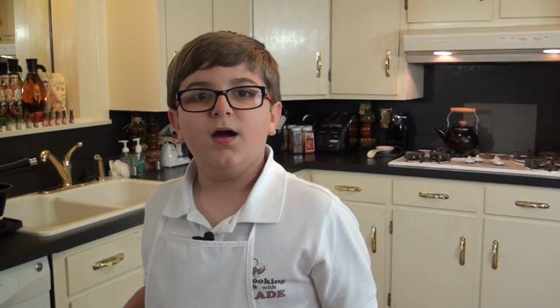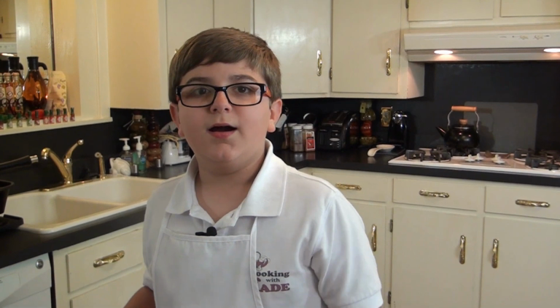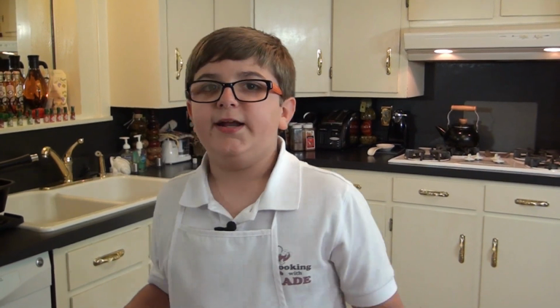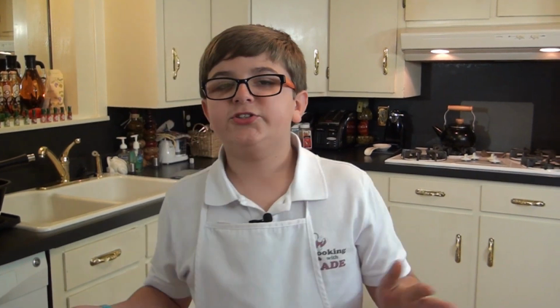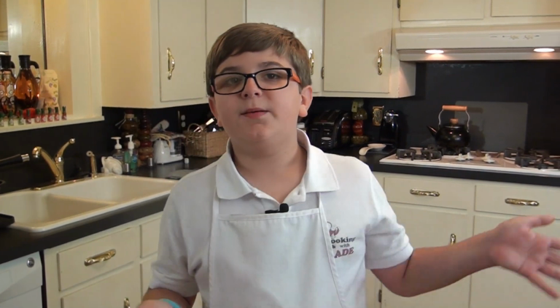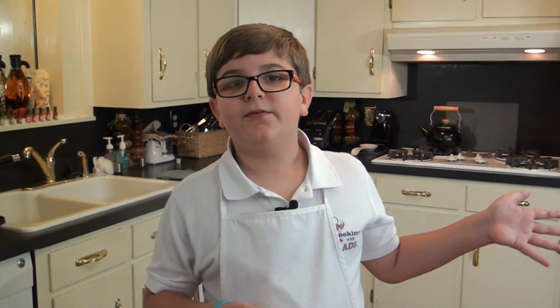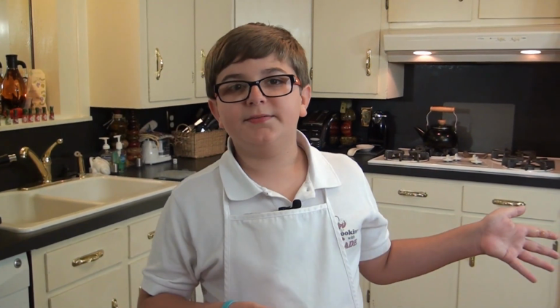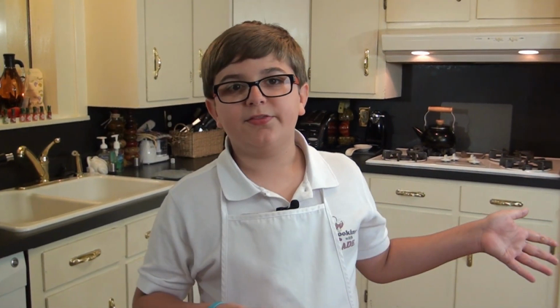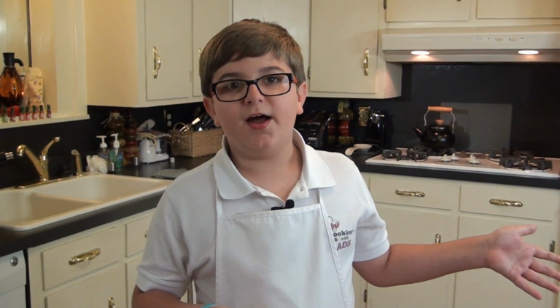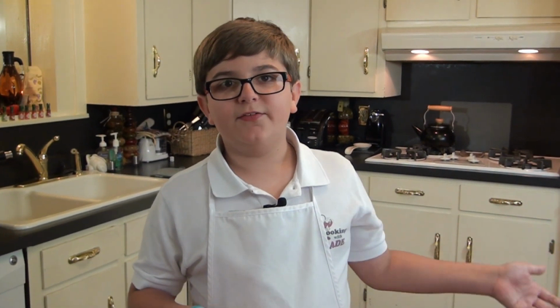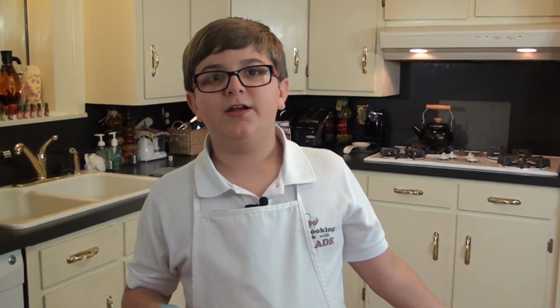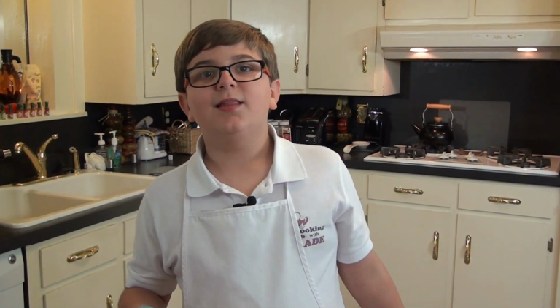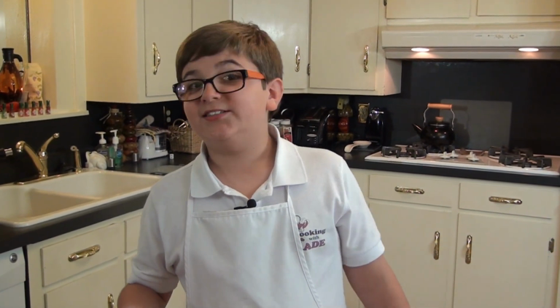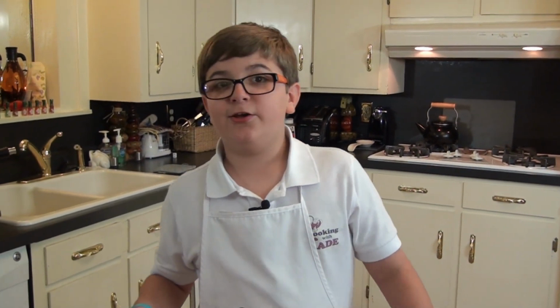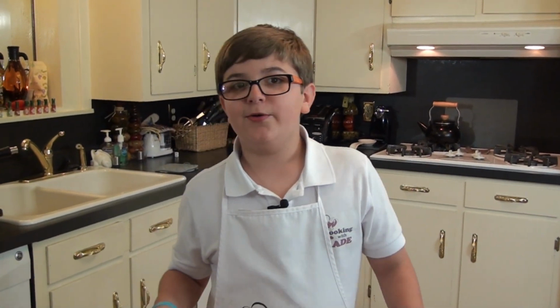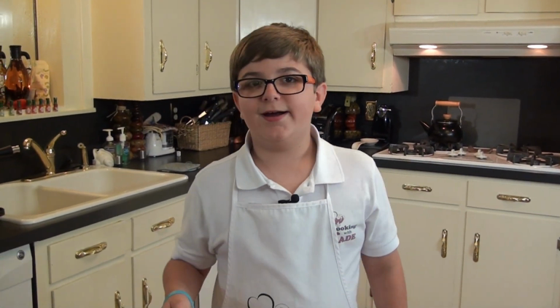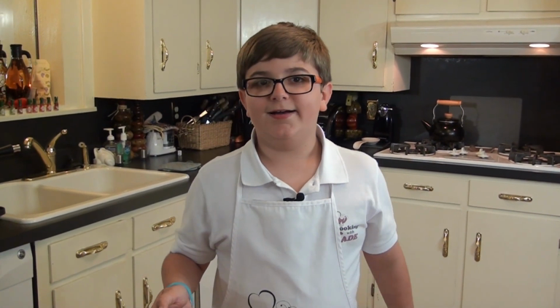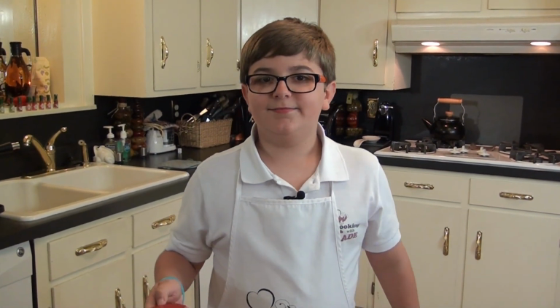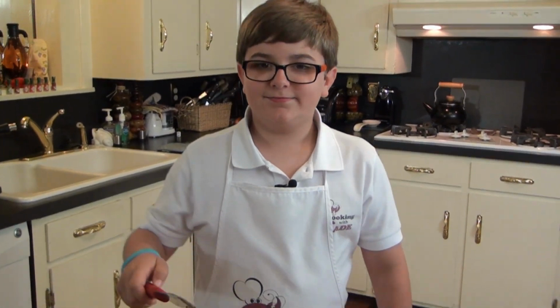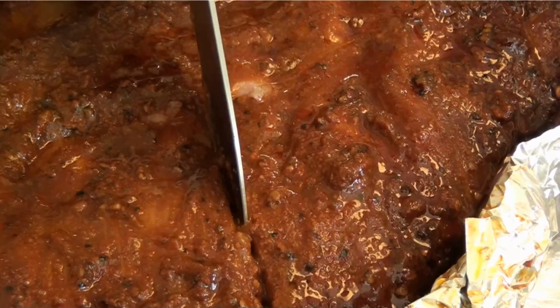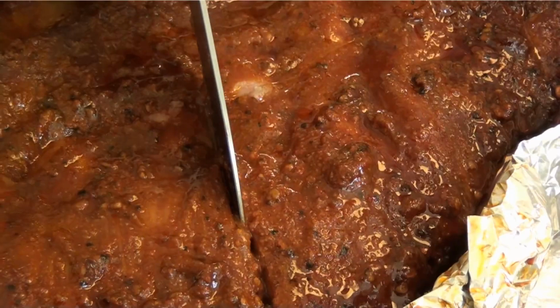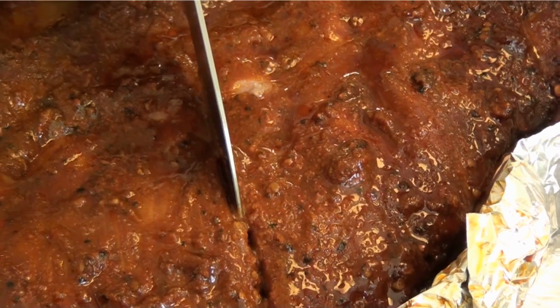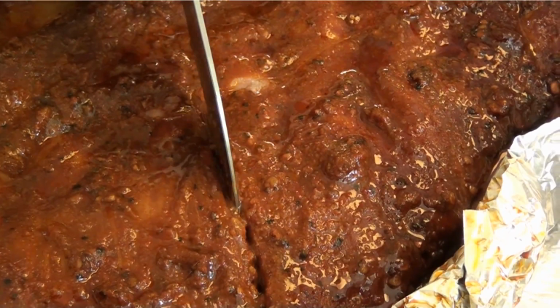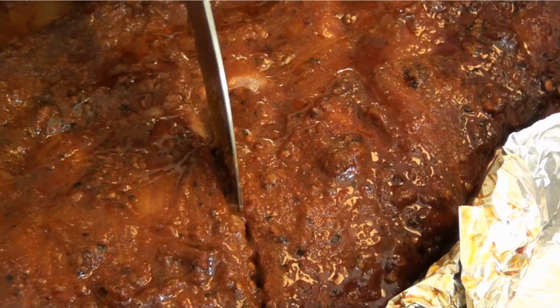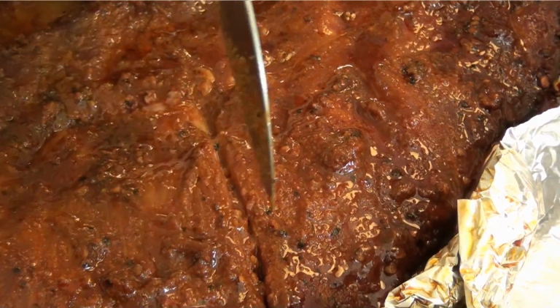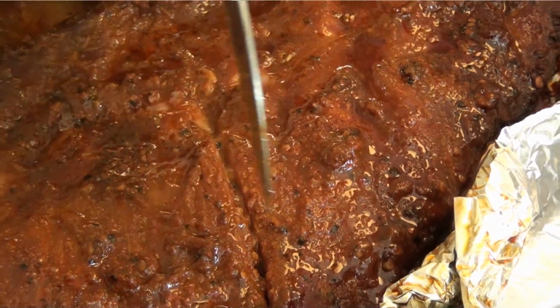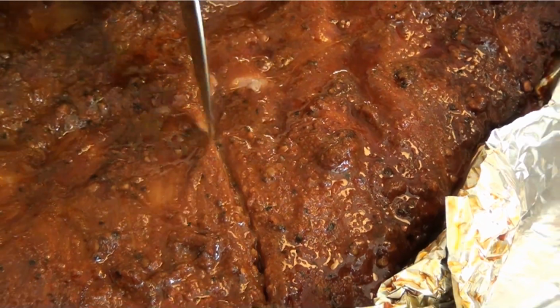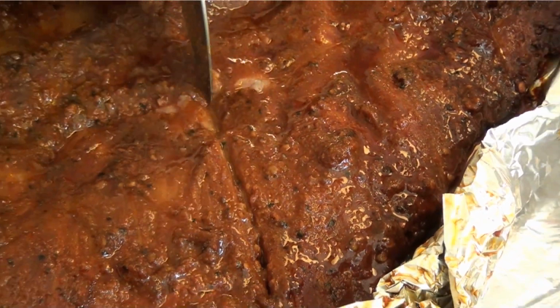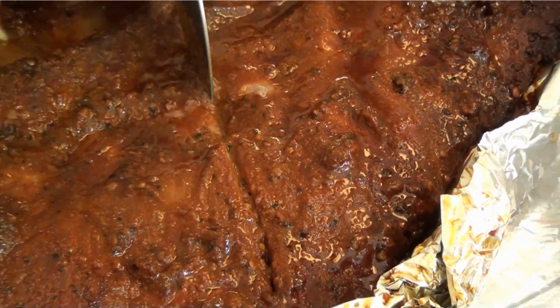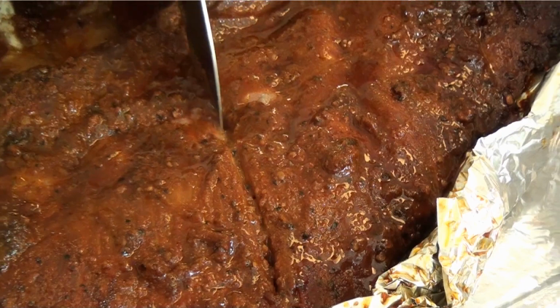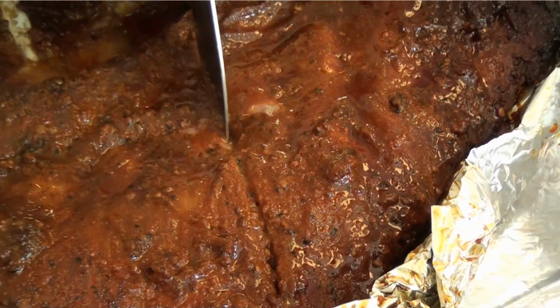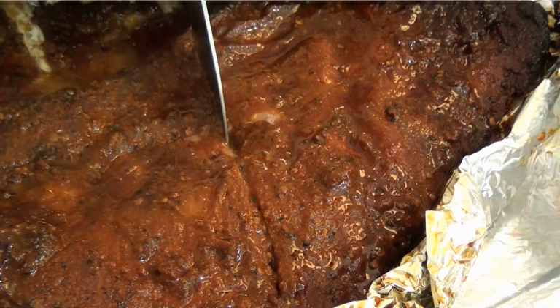I just cut my ribs out of the oven. Let's see what we got. Look how tender that is.